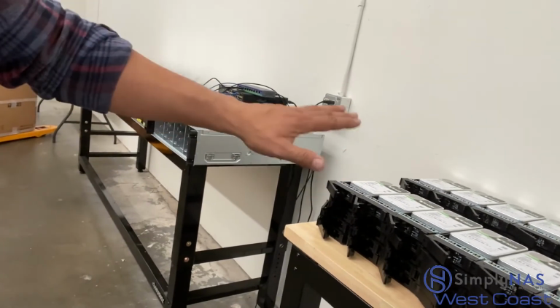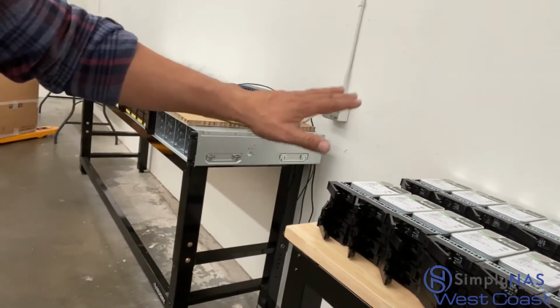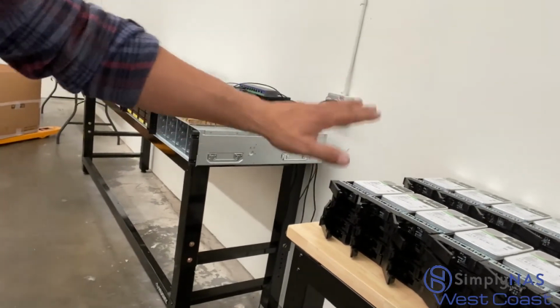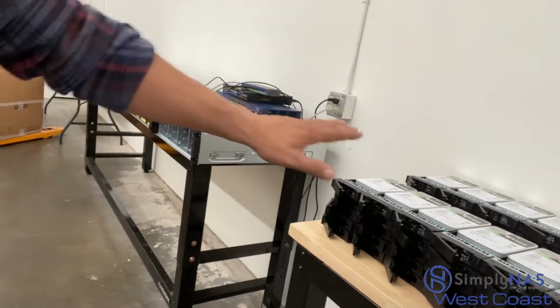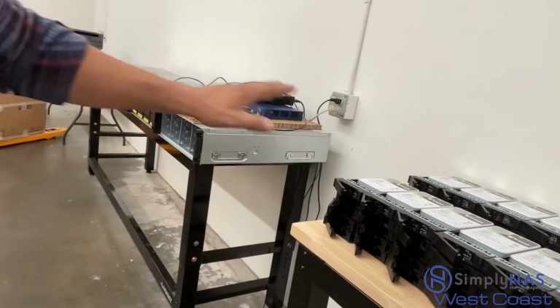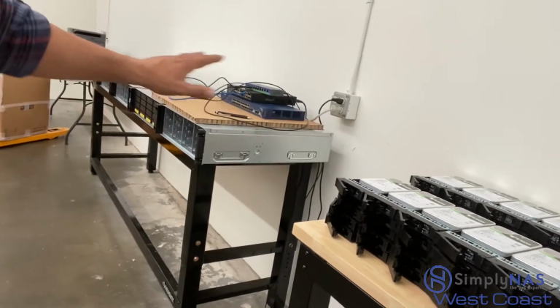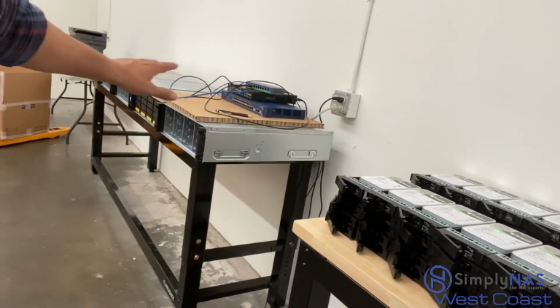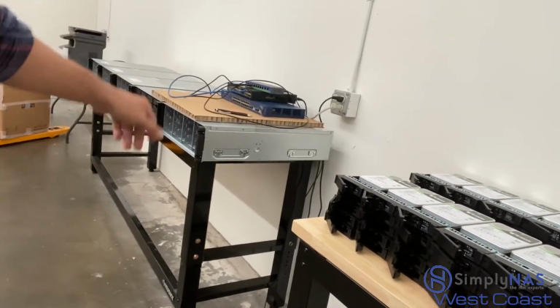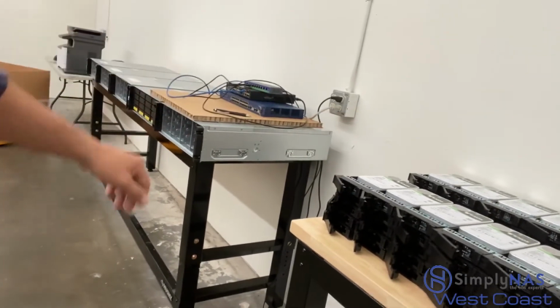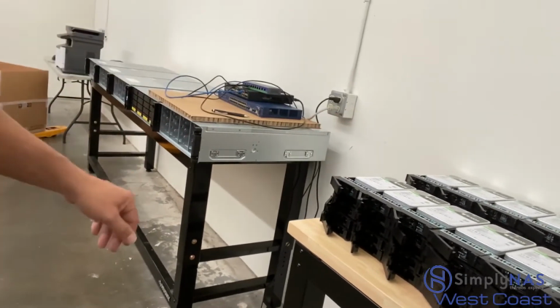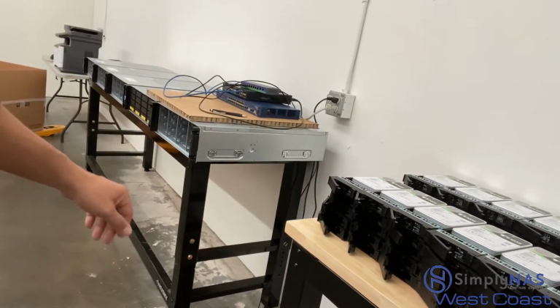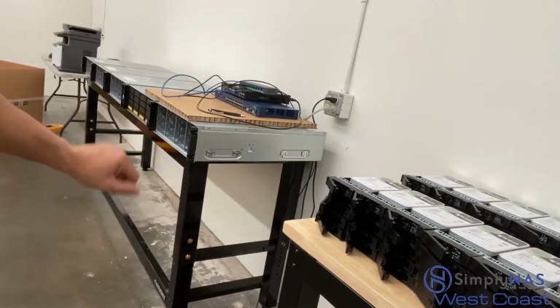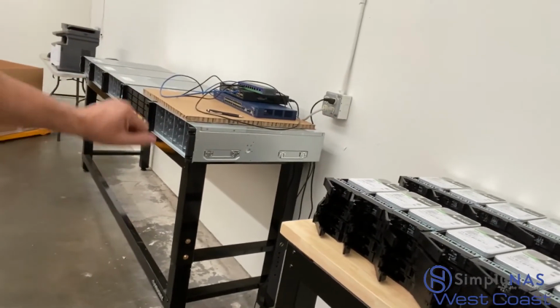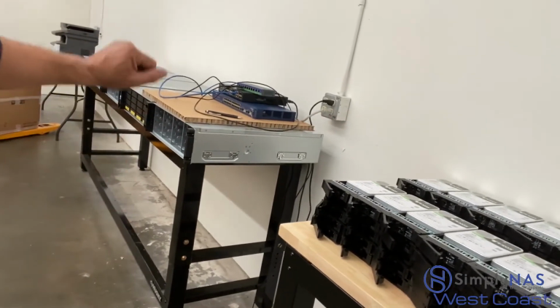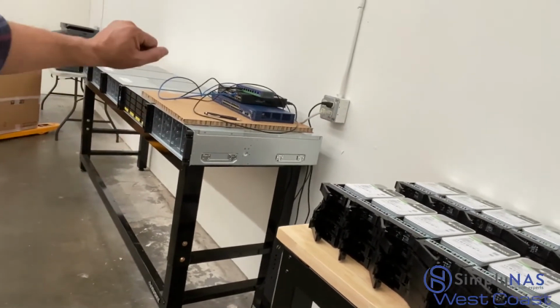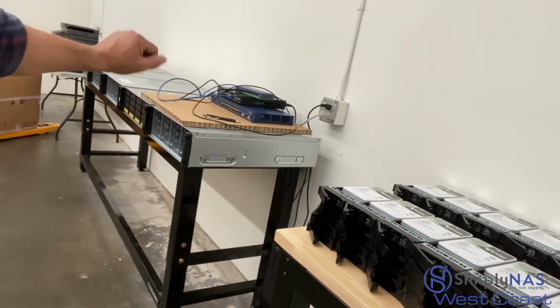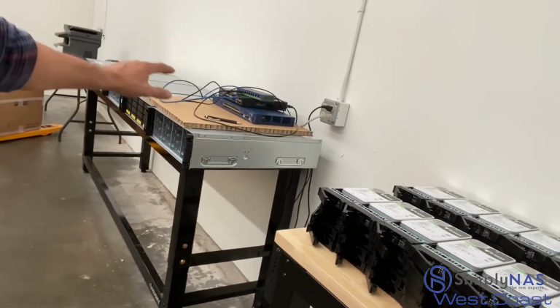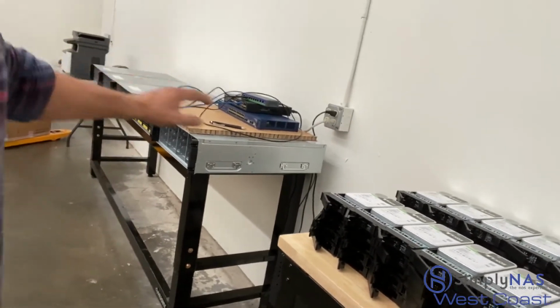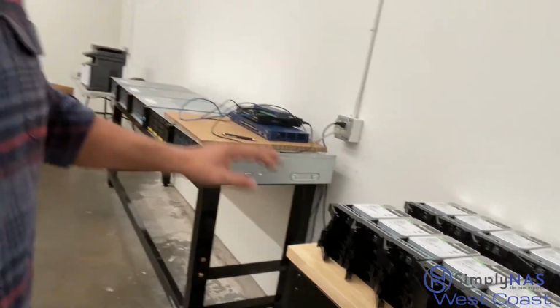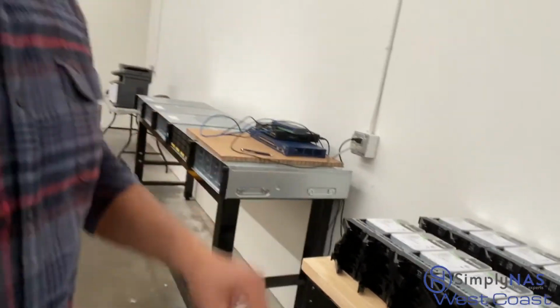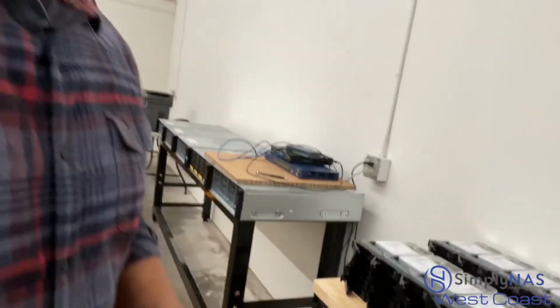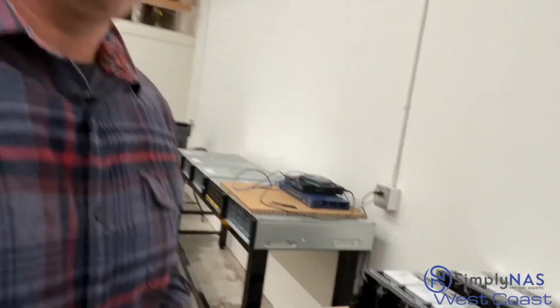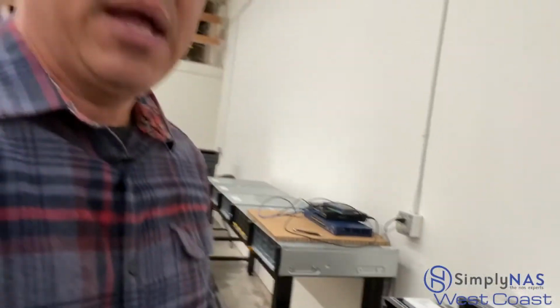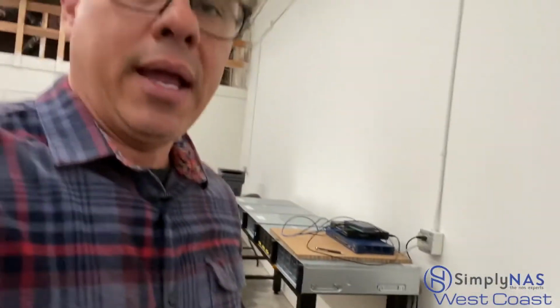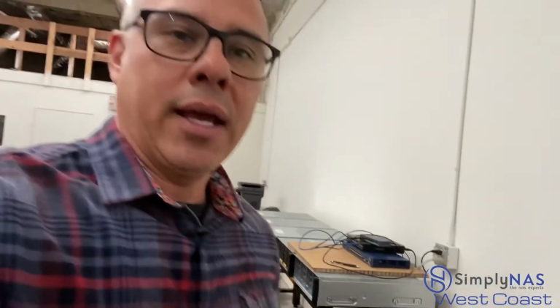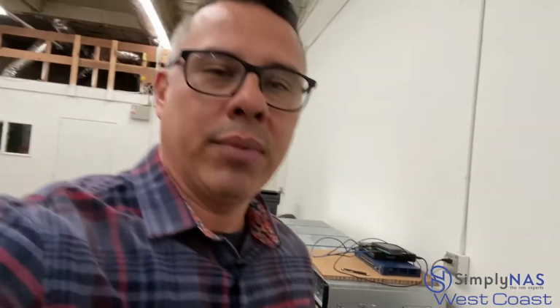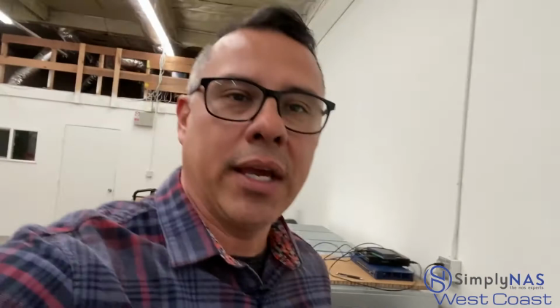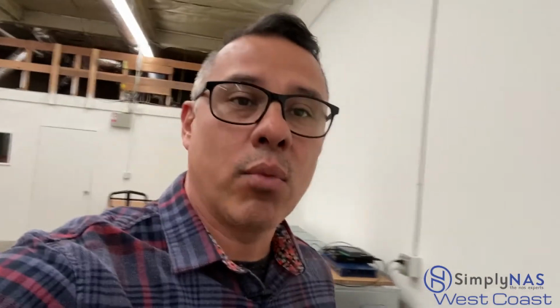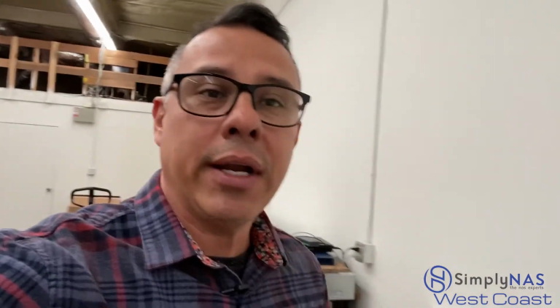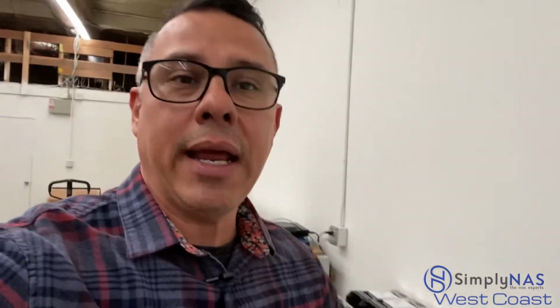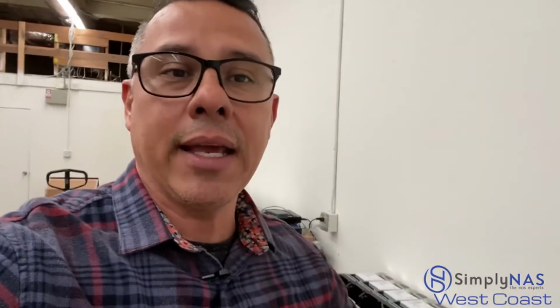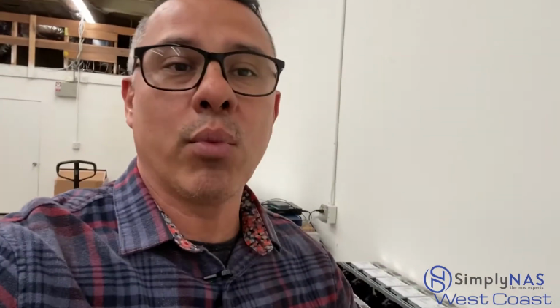We'll be daisy chaining the expansions, putting the 16 terabyte Seagate drives into the expansion chassis, loading them up, firing them up, getting them RAID'd and ready to go.